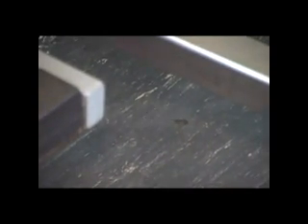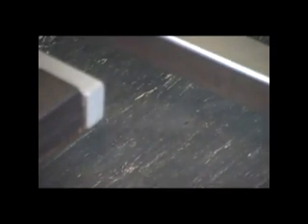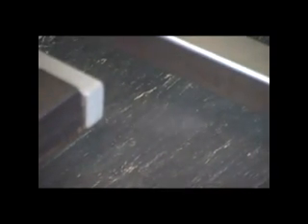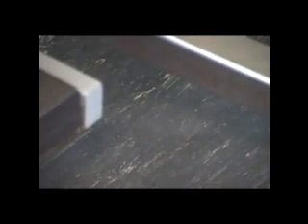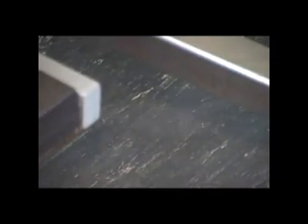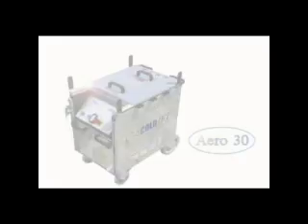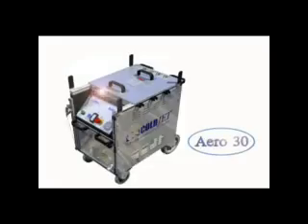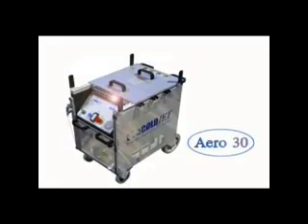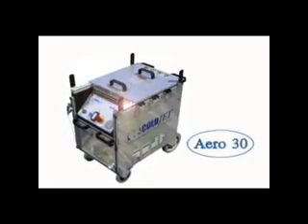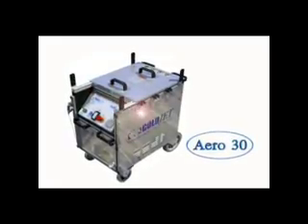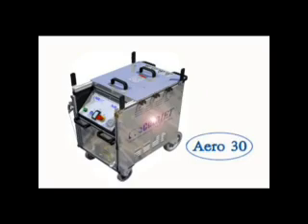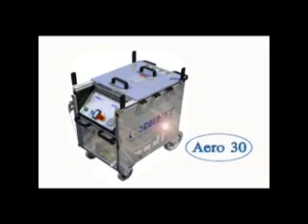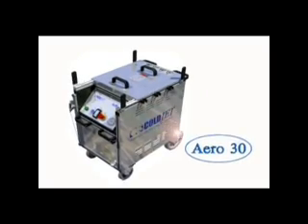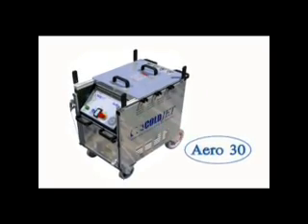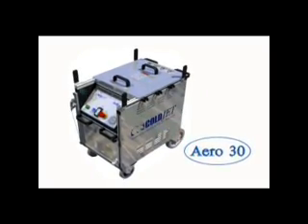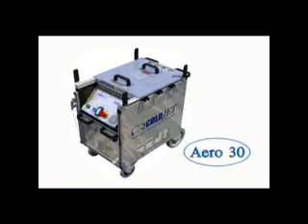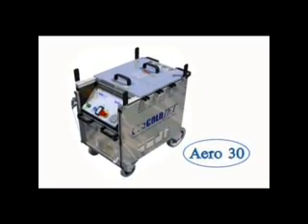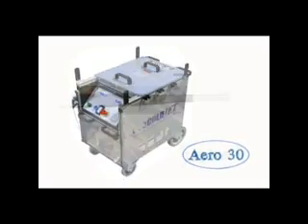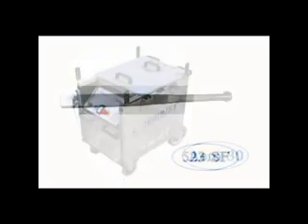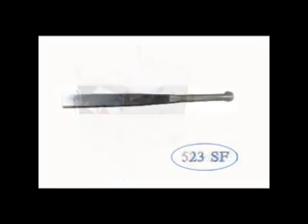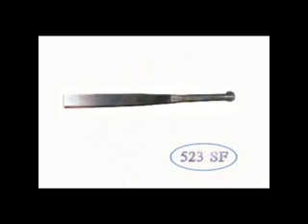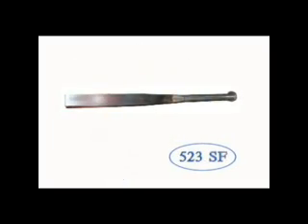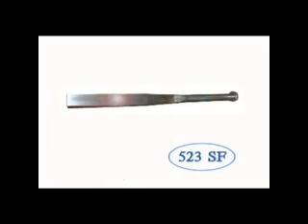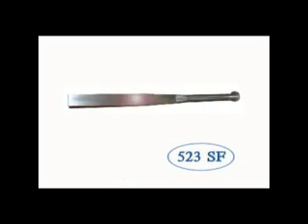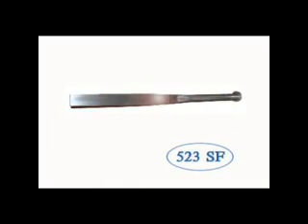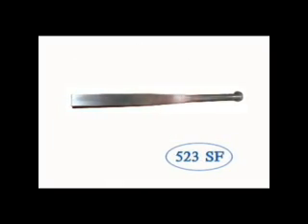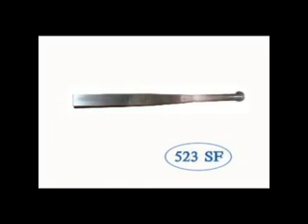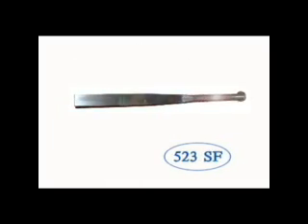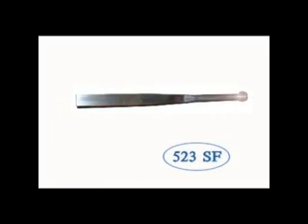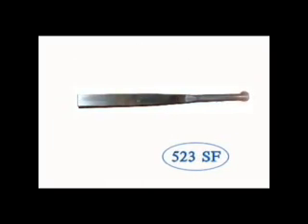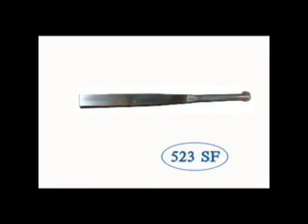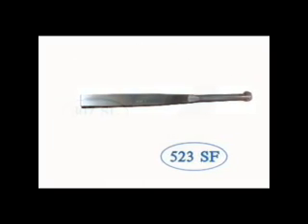It's an ice machine — a combination of high pressure air with dry ice.